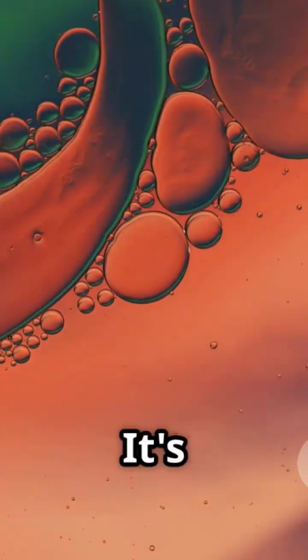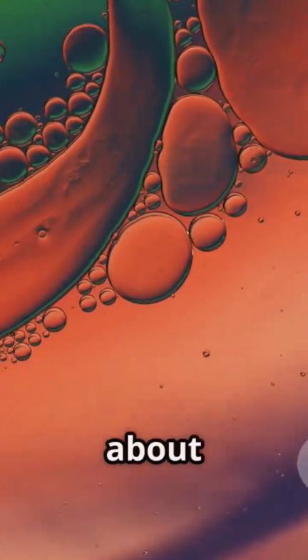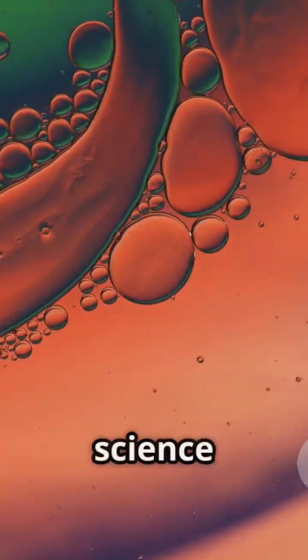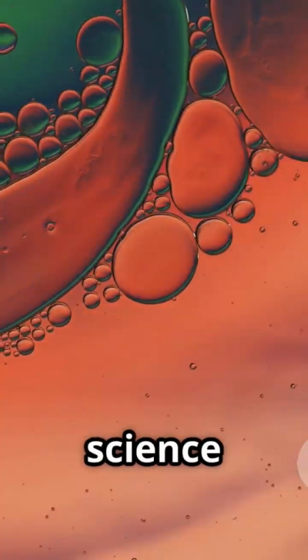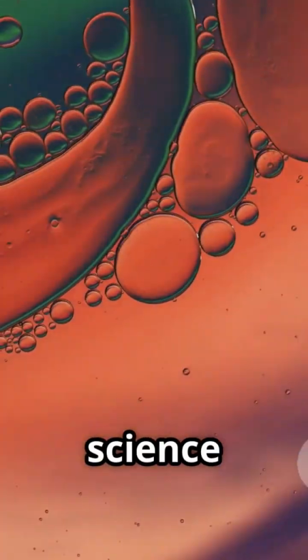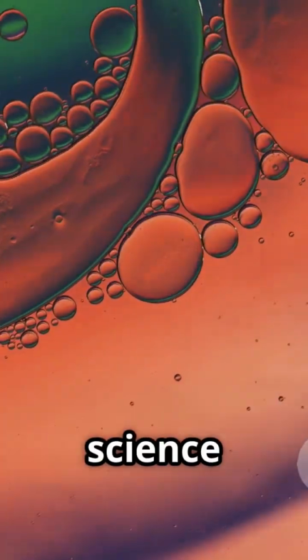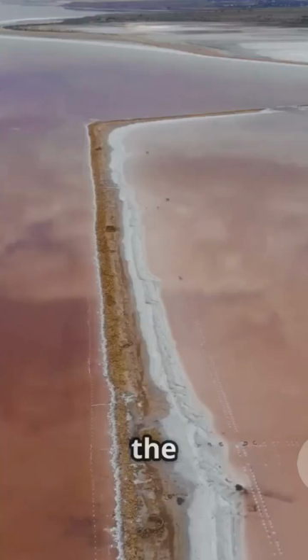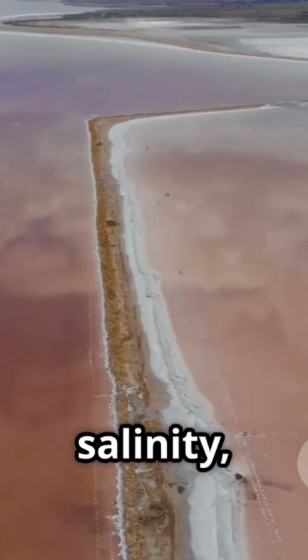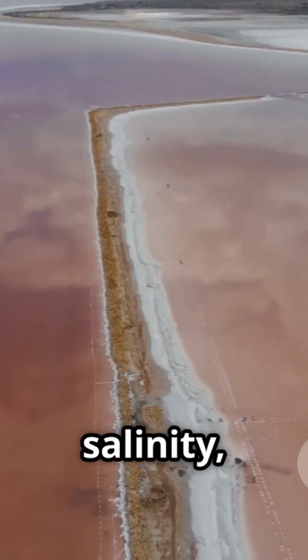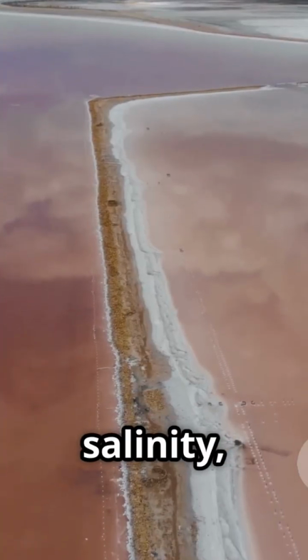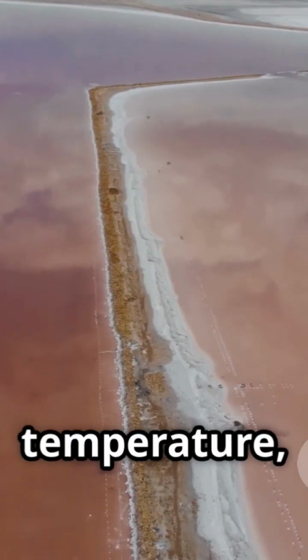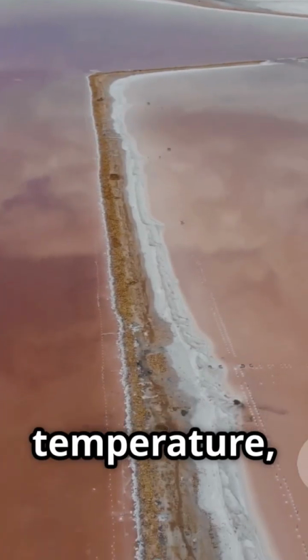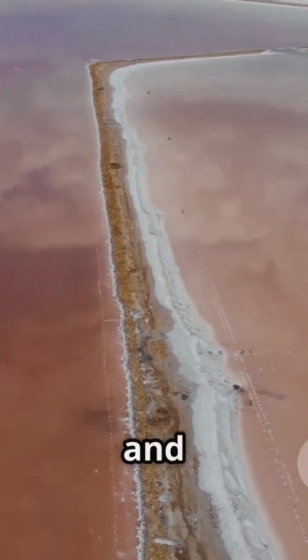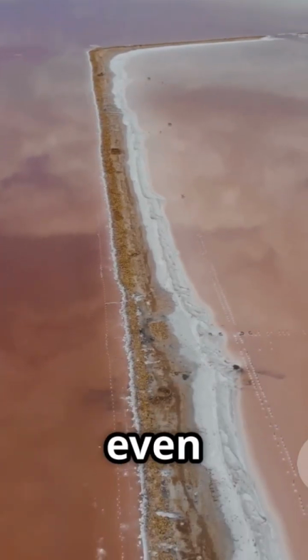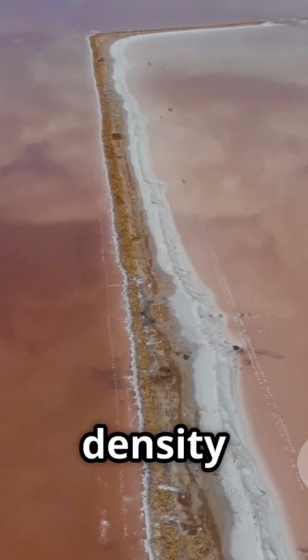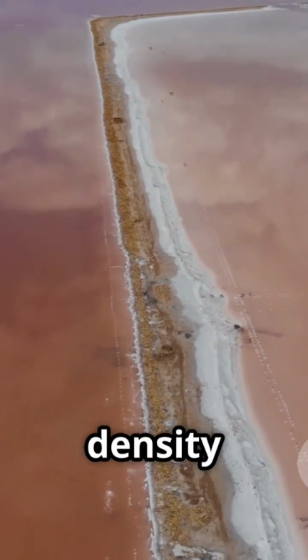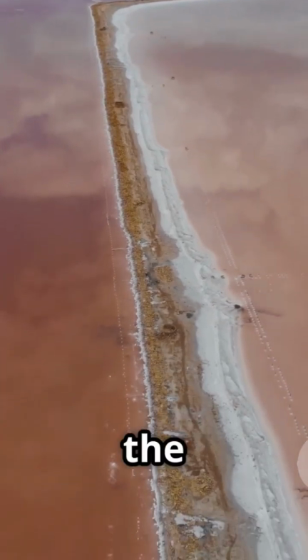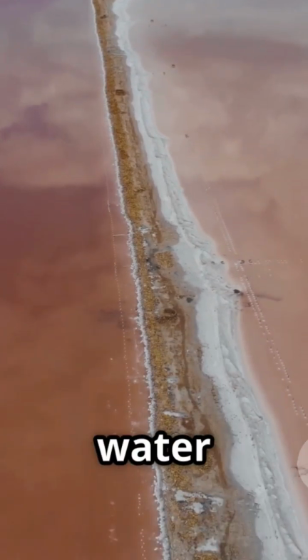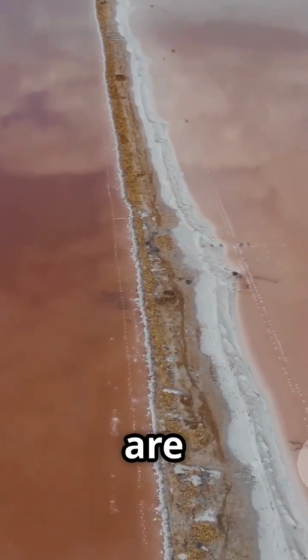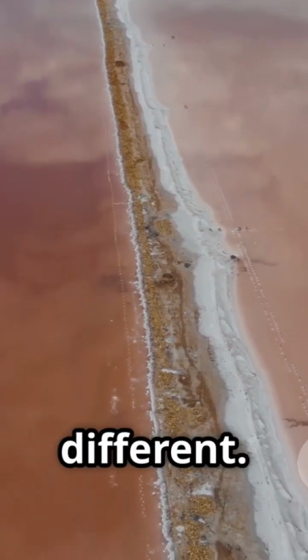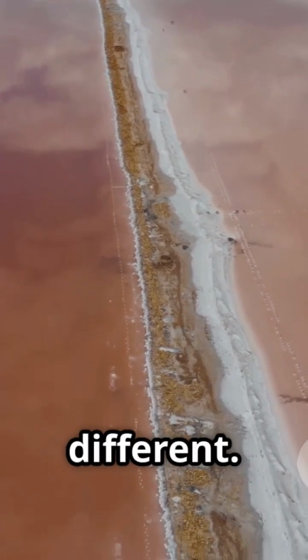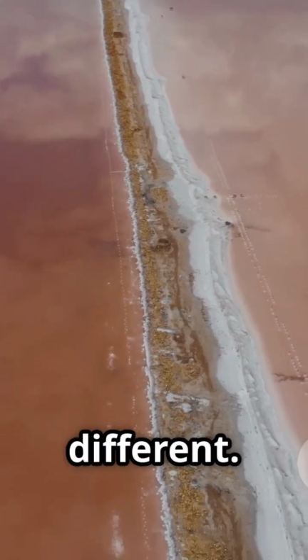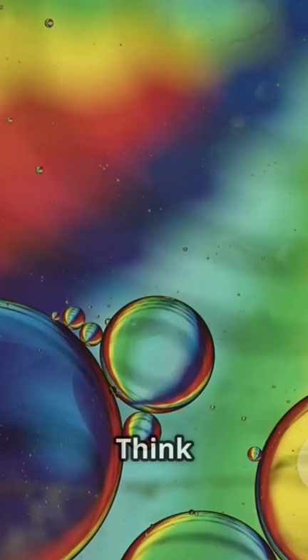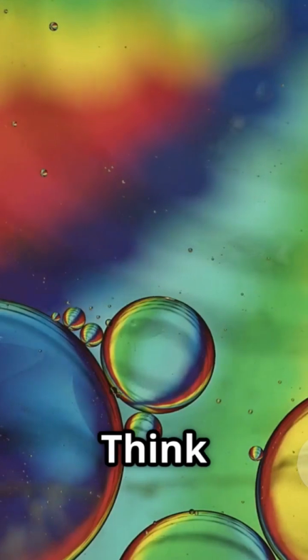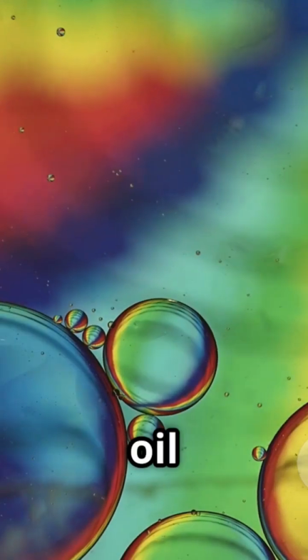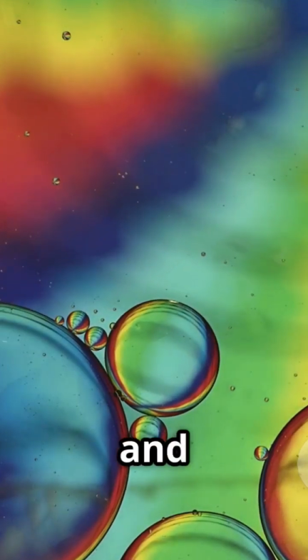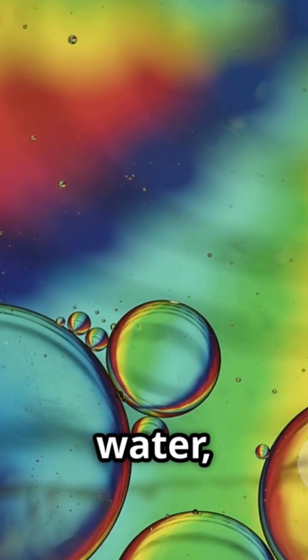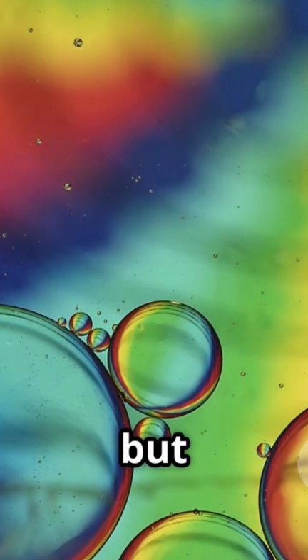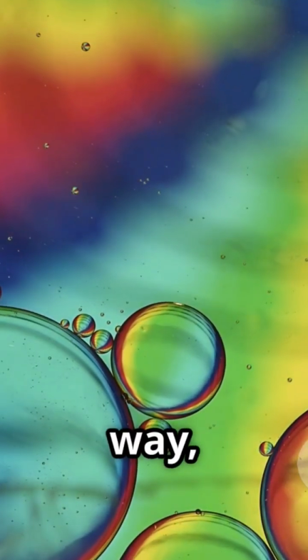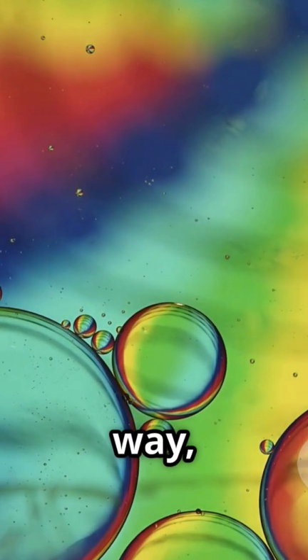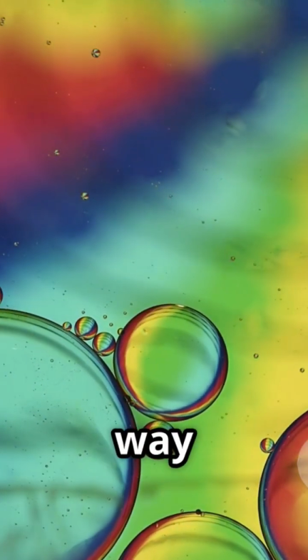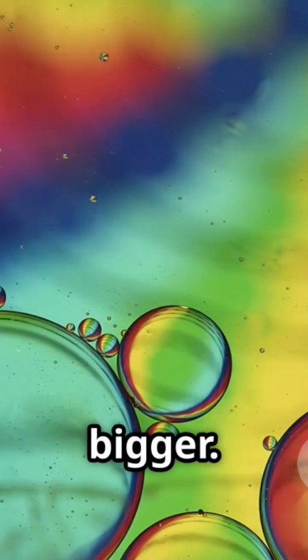It's all about science. The salinity, temperature, and even density of the water are different. Think oil and water, but way, way bigger.